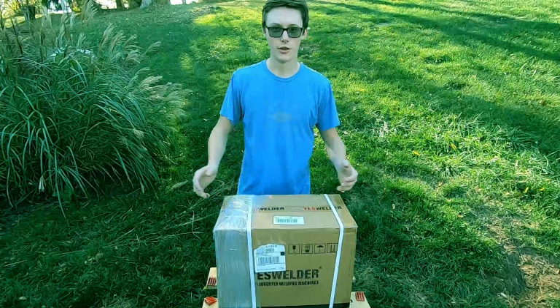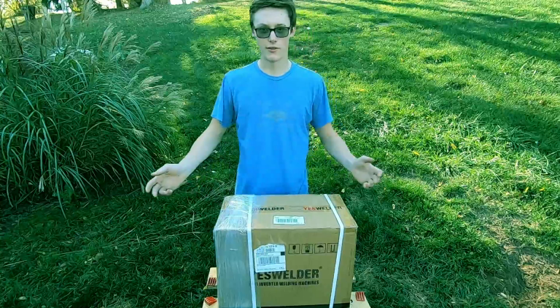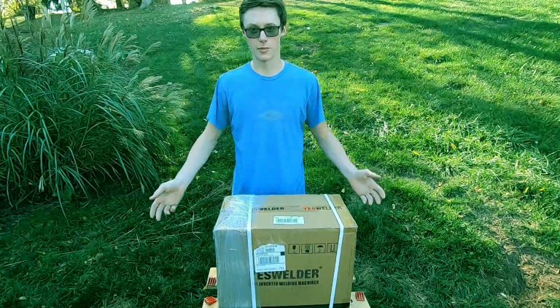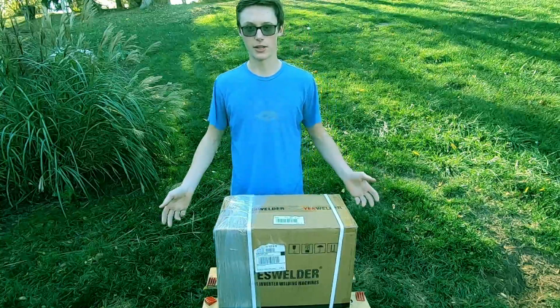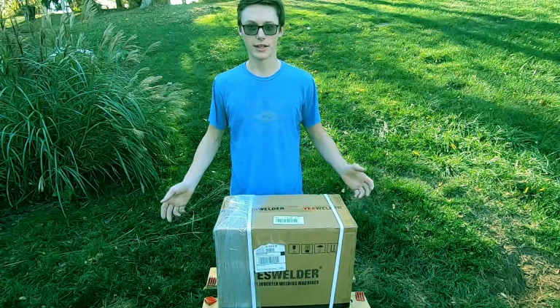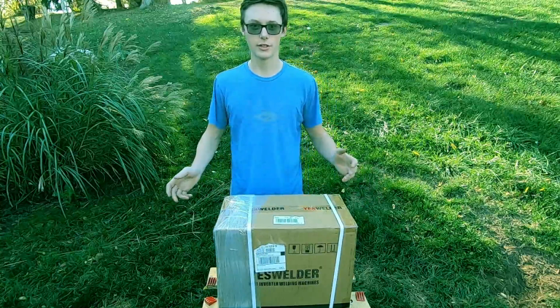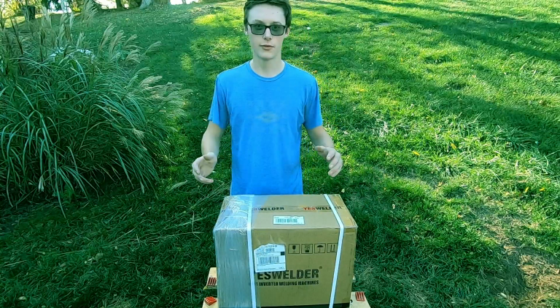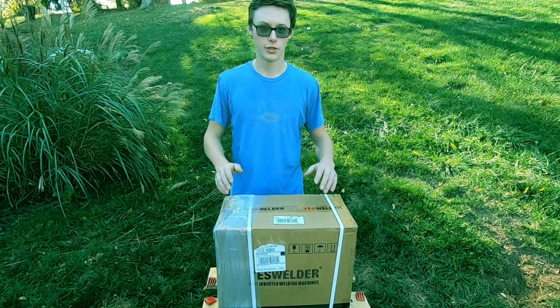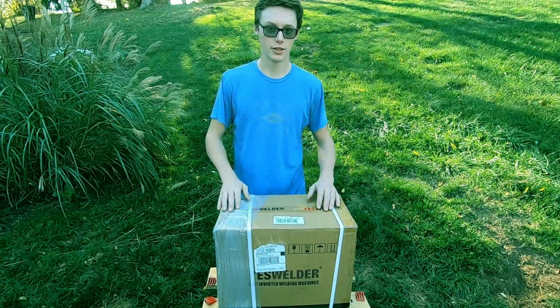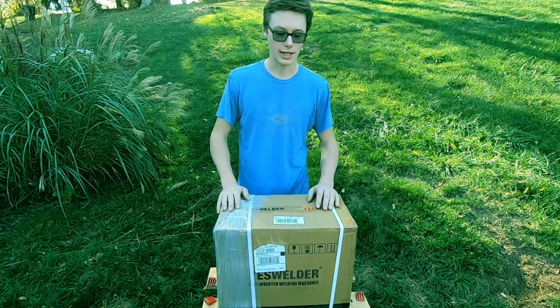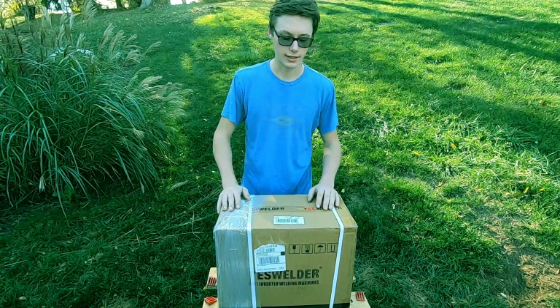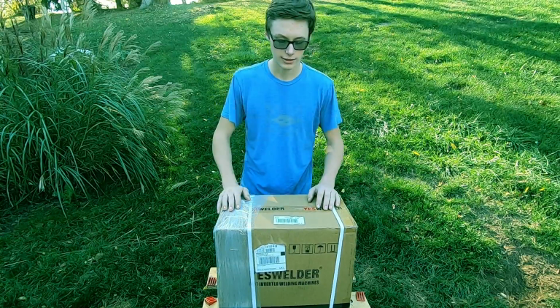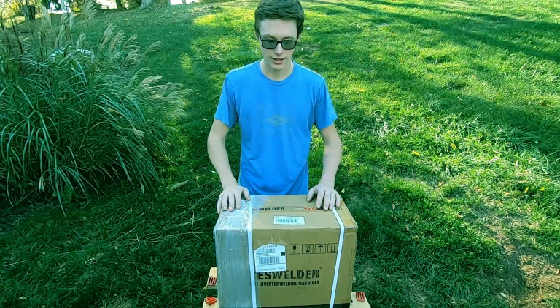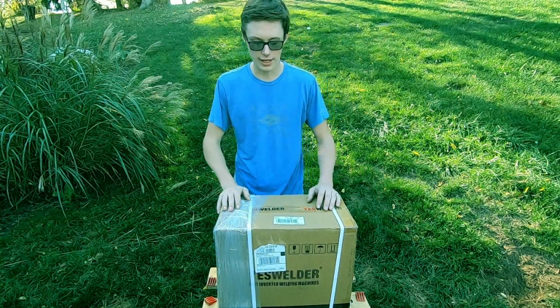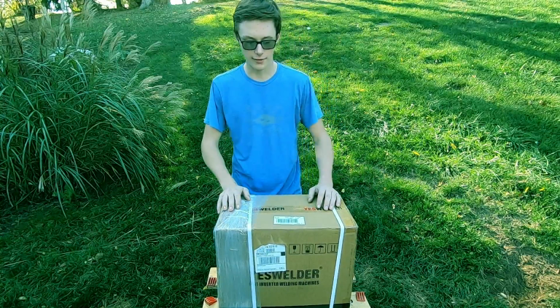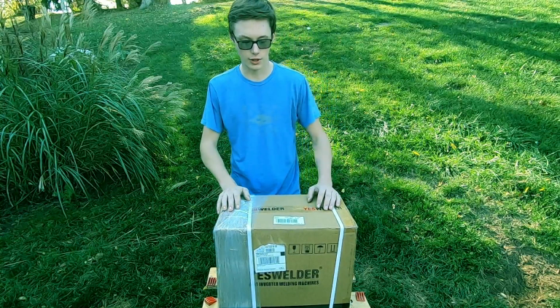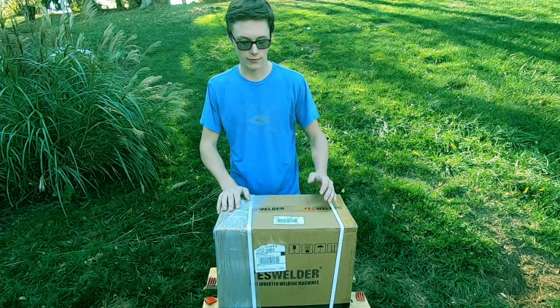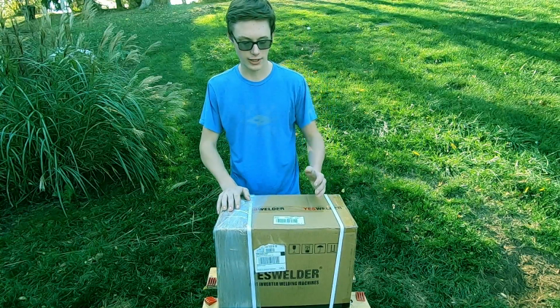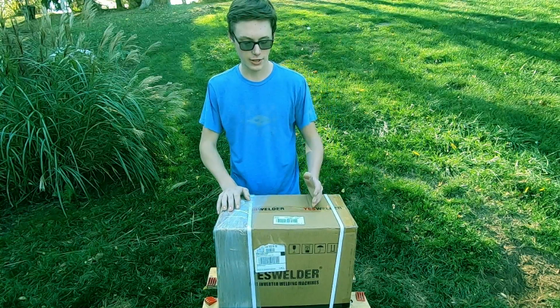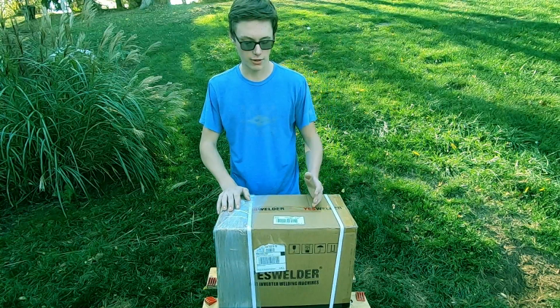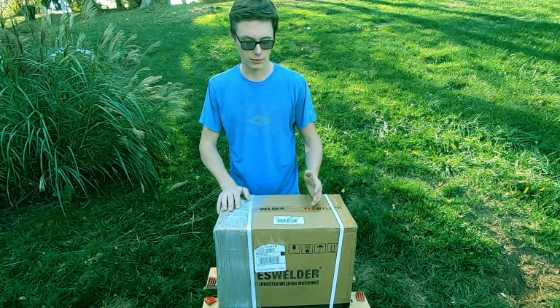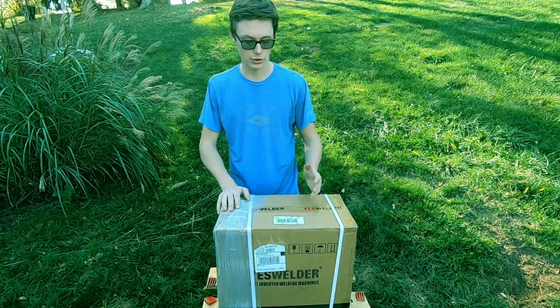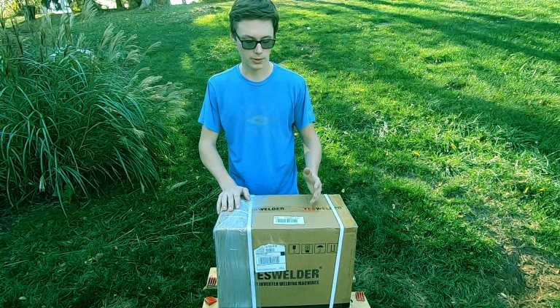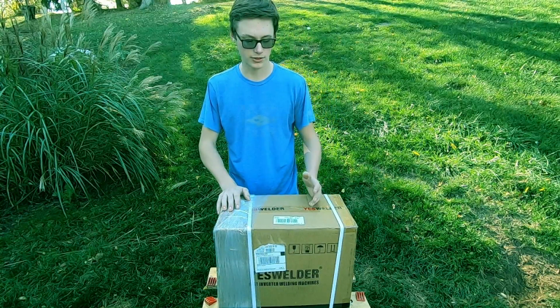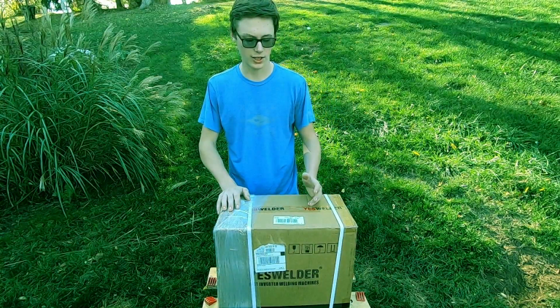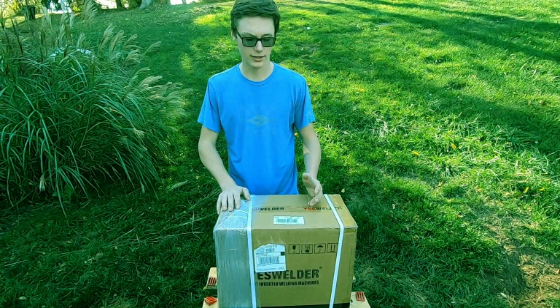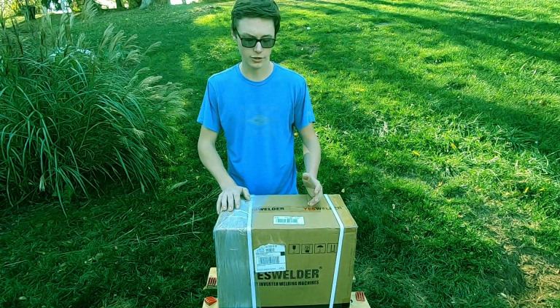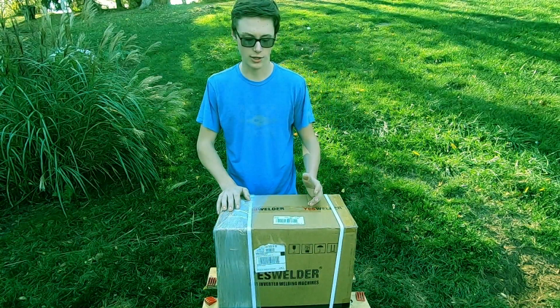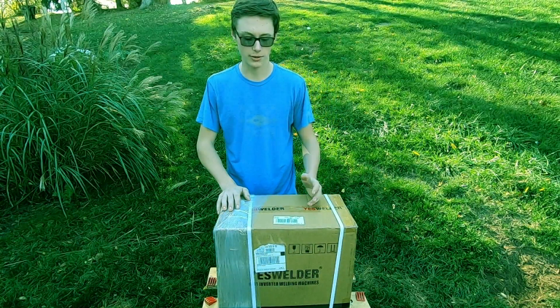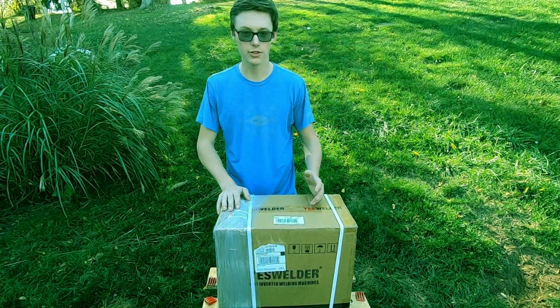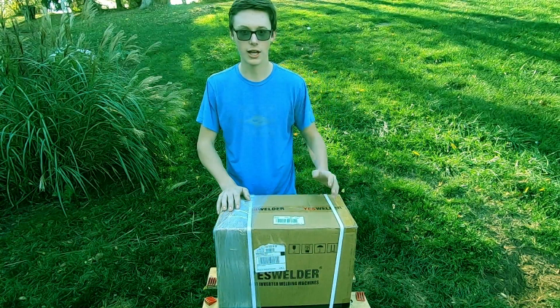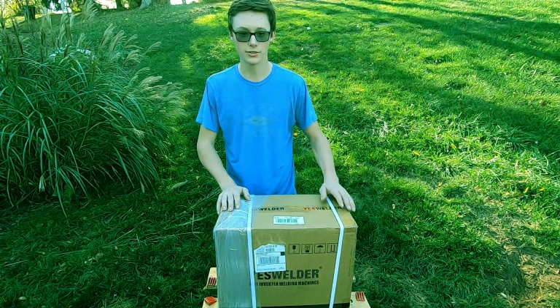Hello everybody, thank you for tuning in. Today I've got a video I'm super excited to share with you guys.